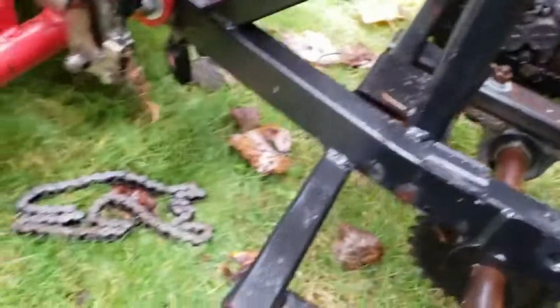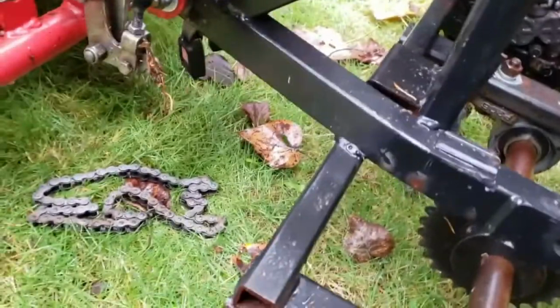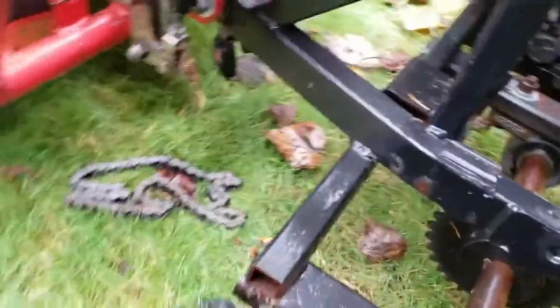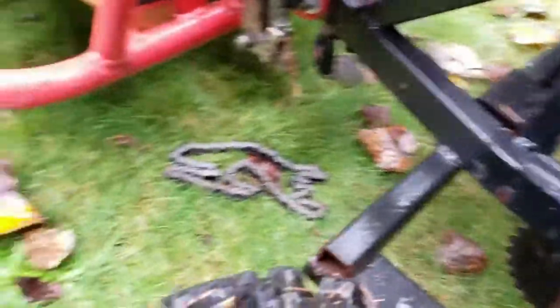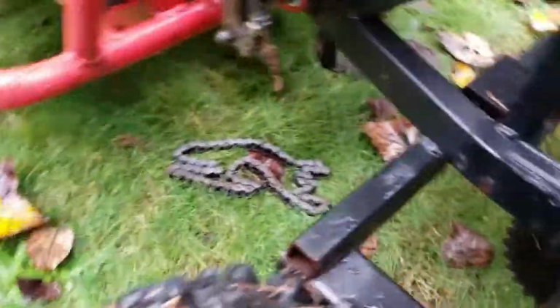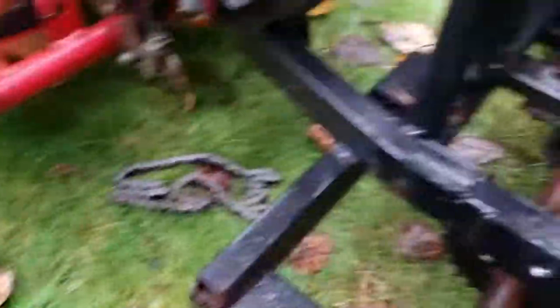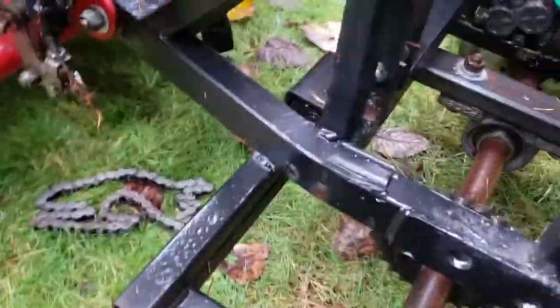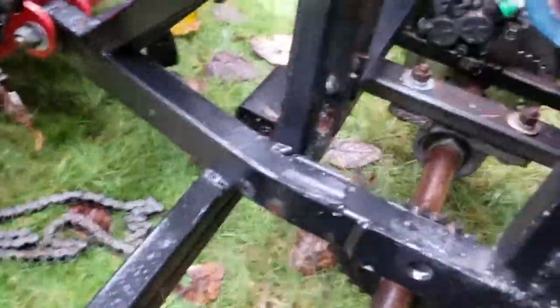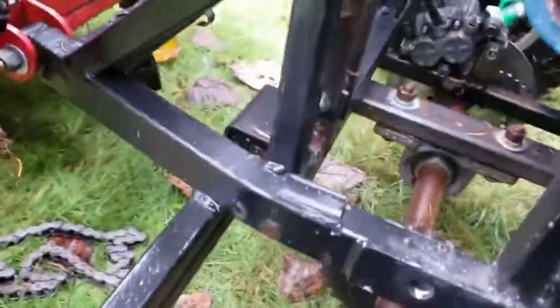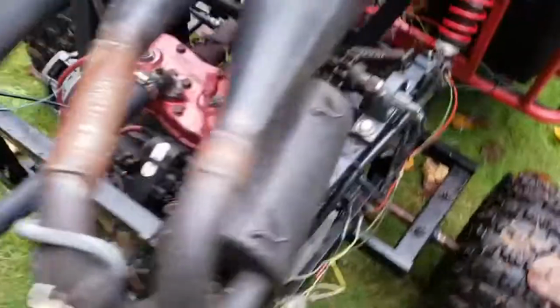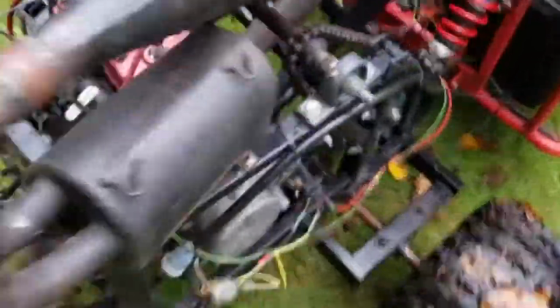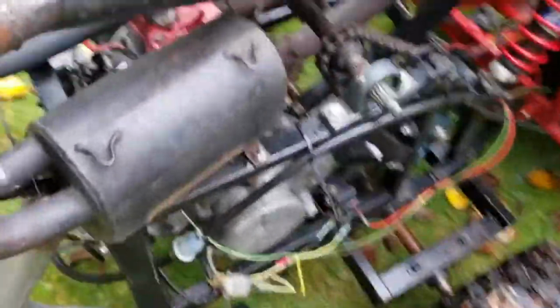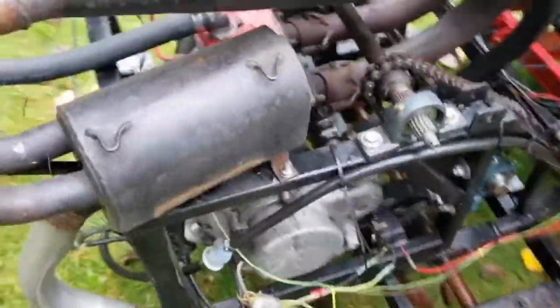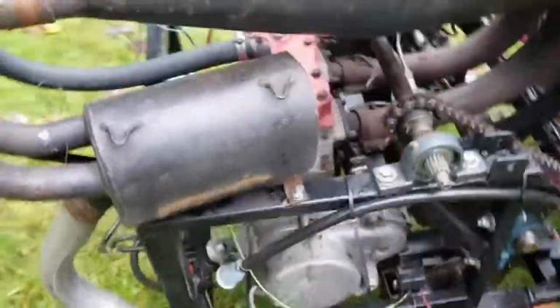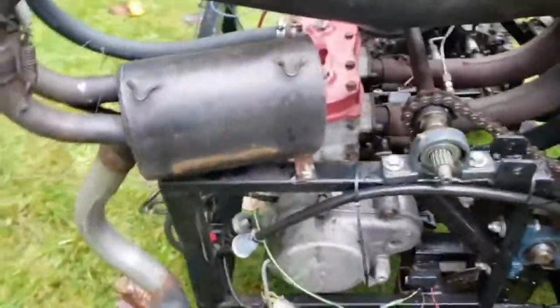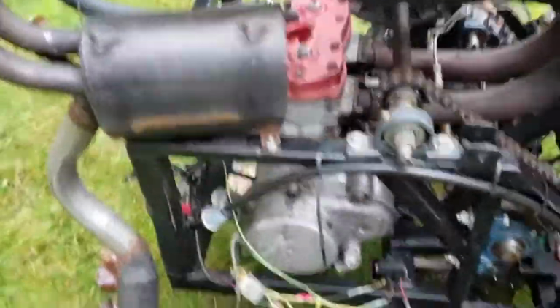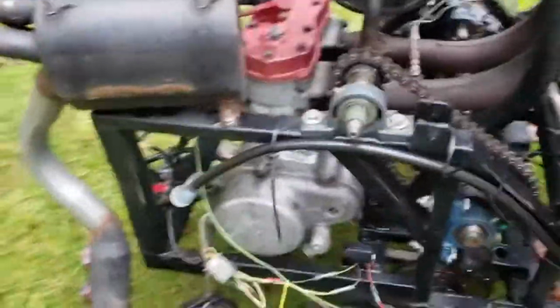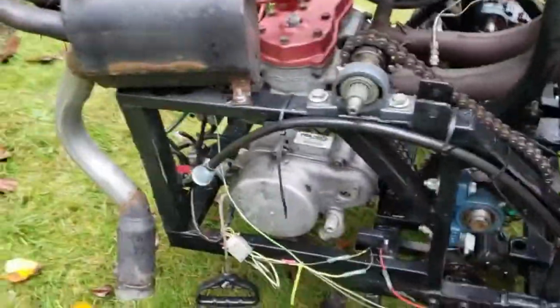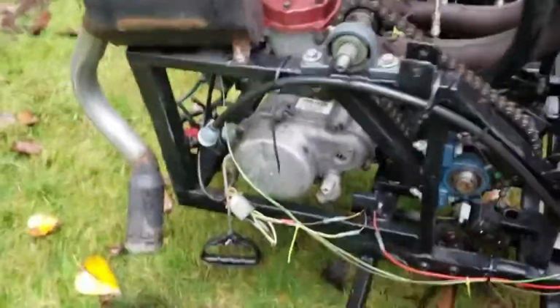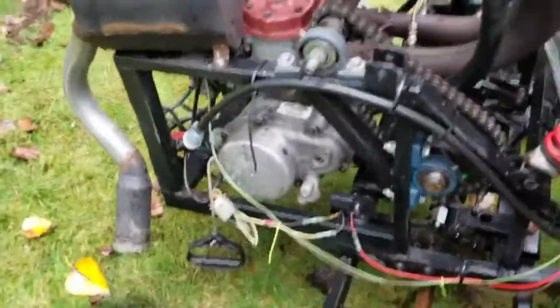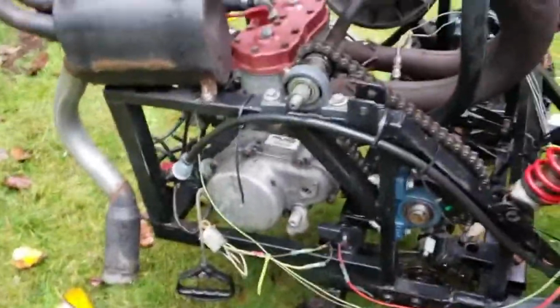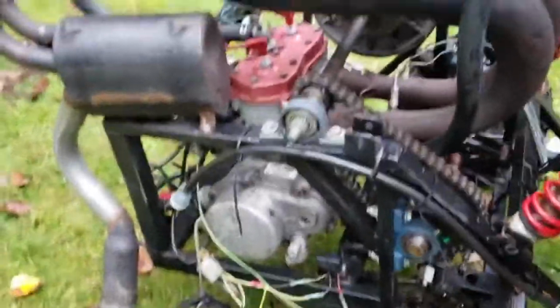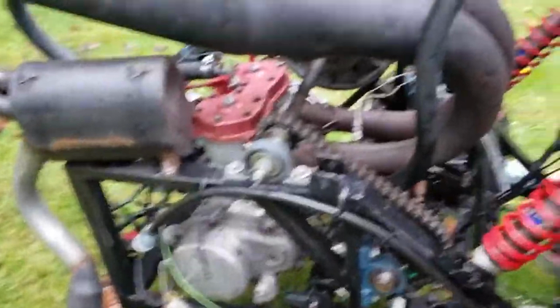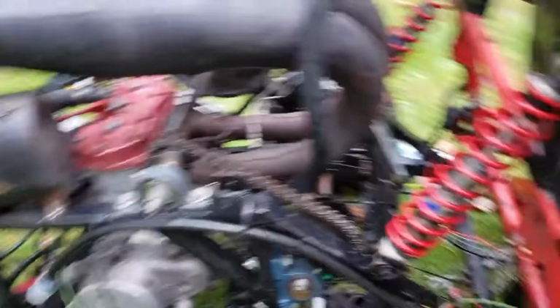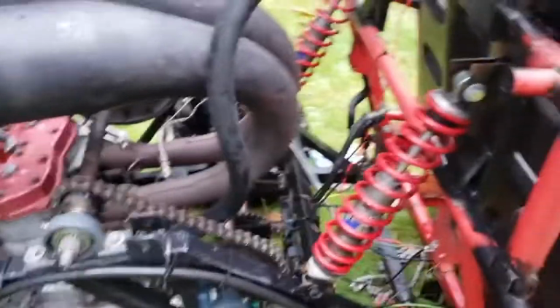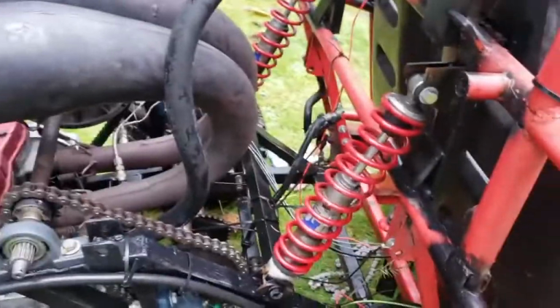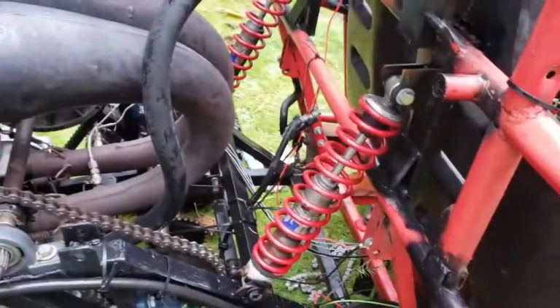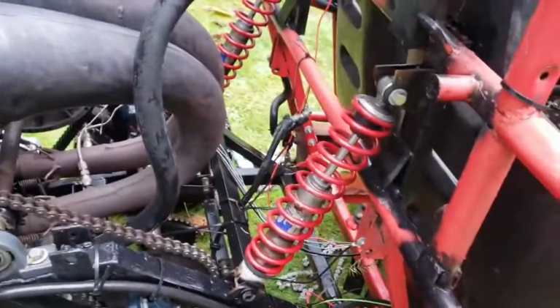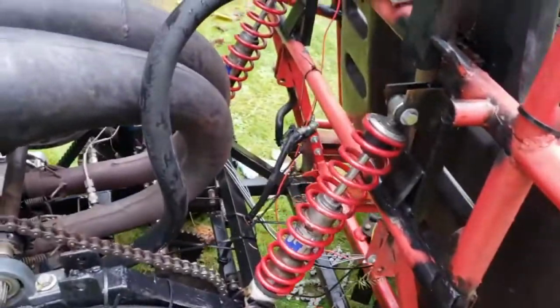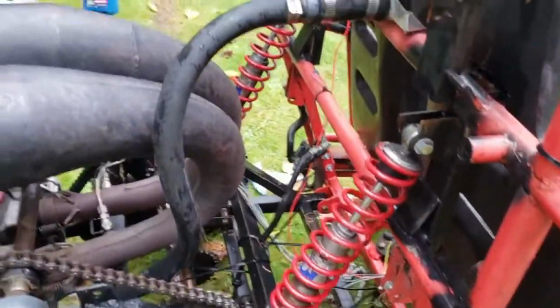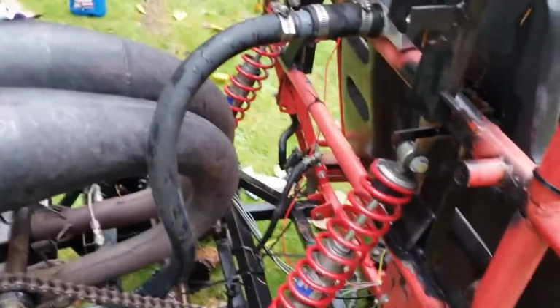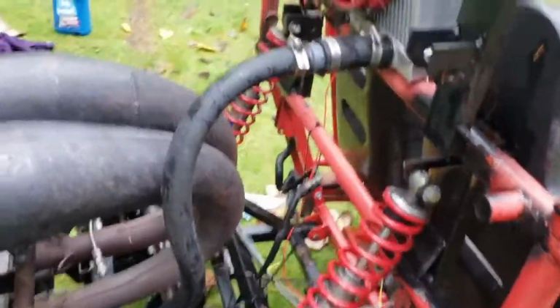I widened it out a little to give more stability. The gas mixture is pretty rich right now coming up here. Got some Fox shocks.